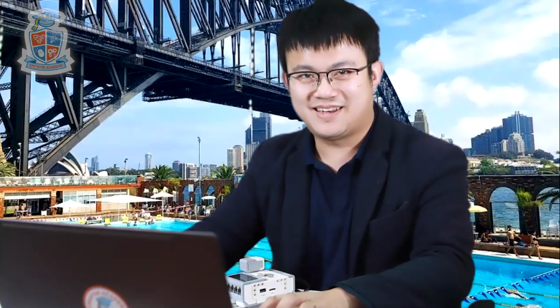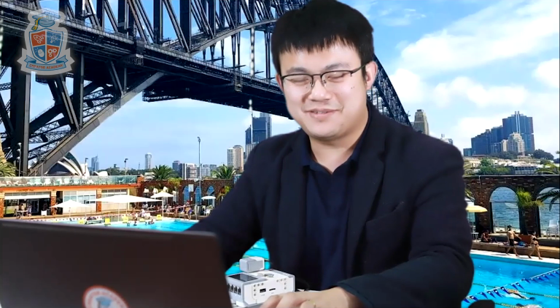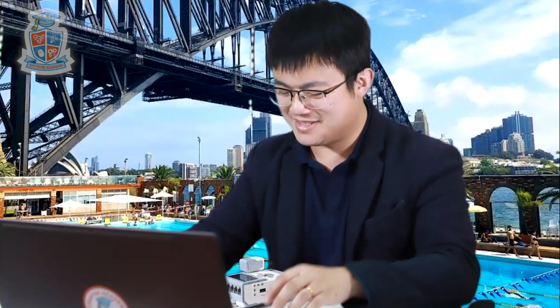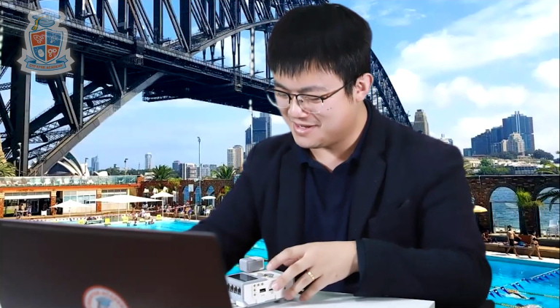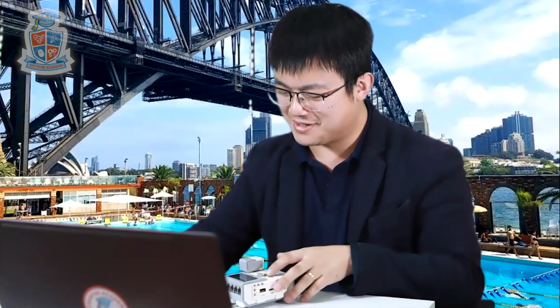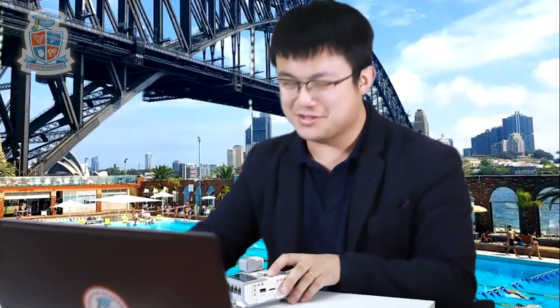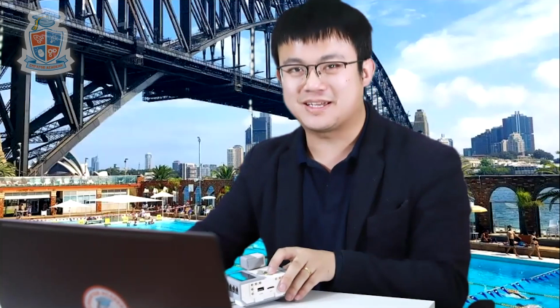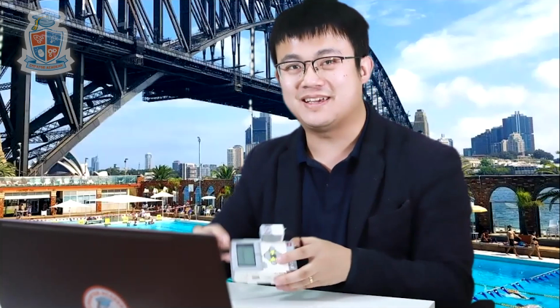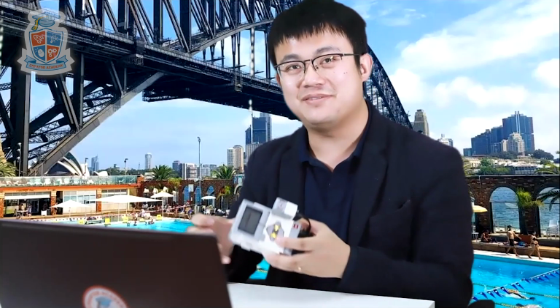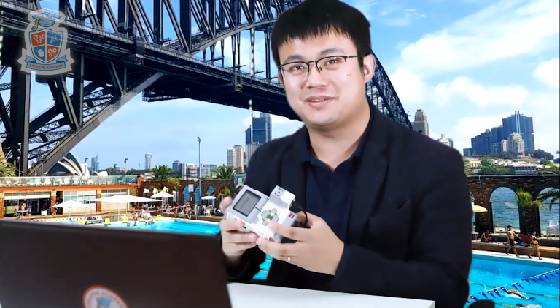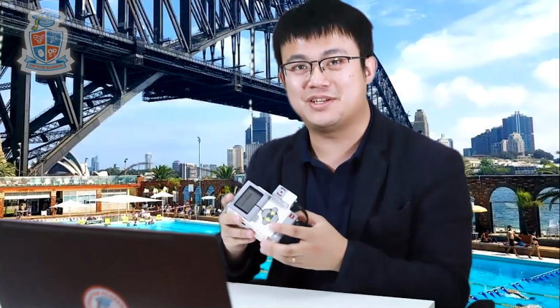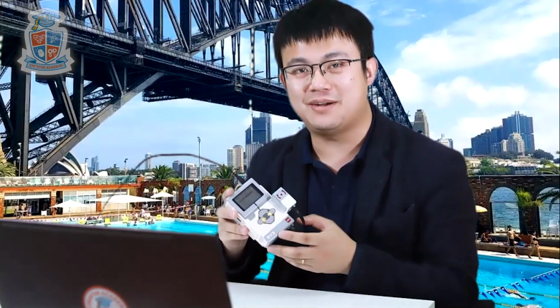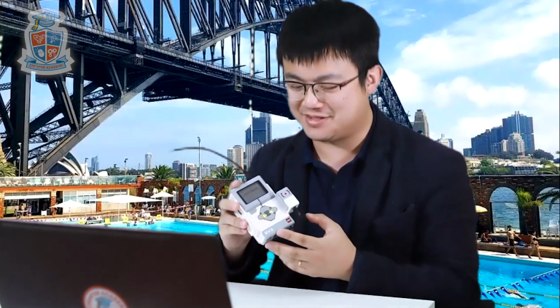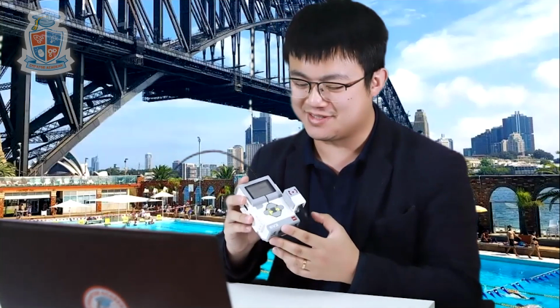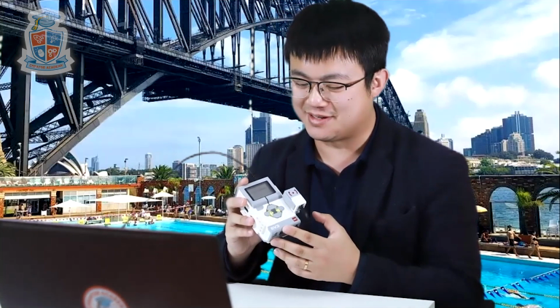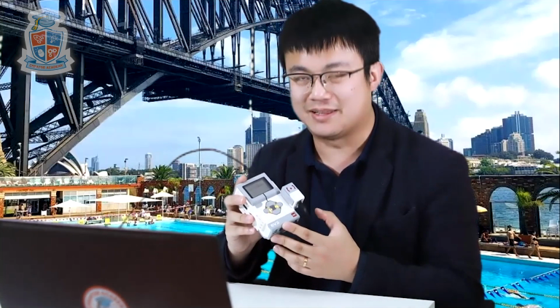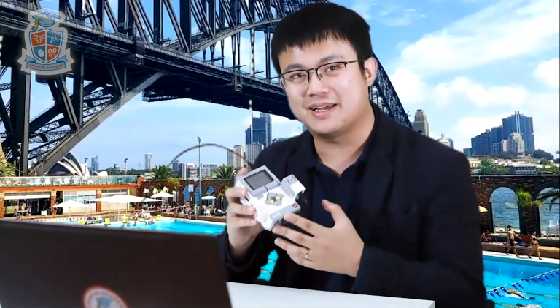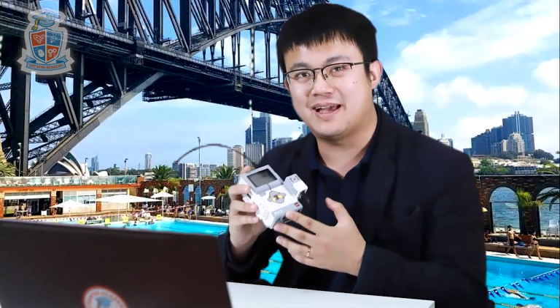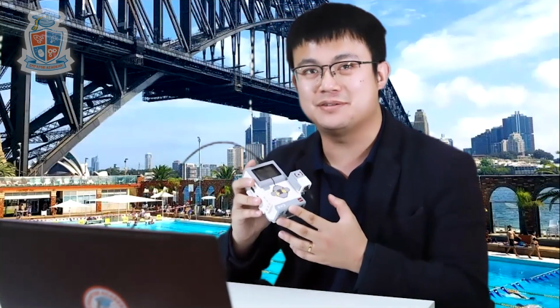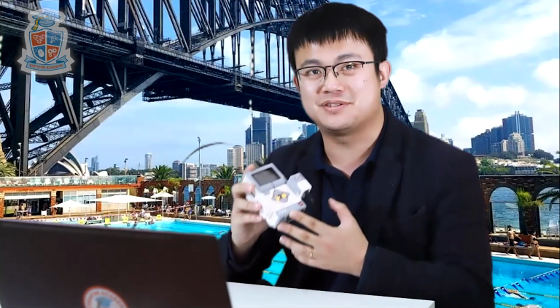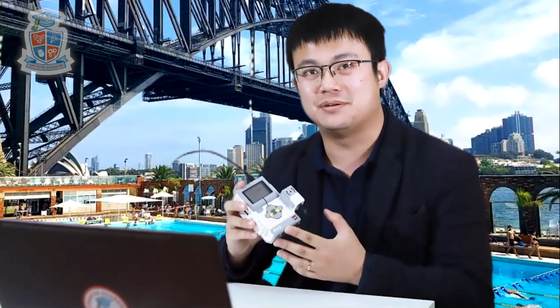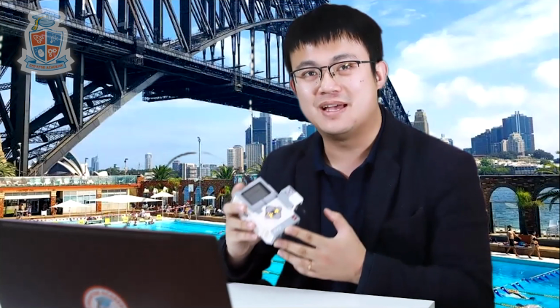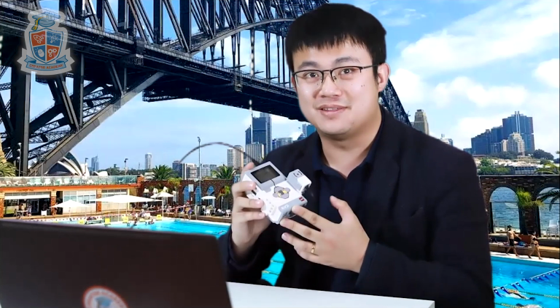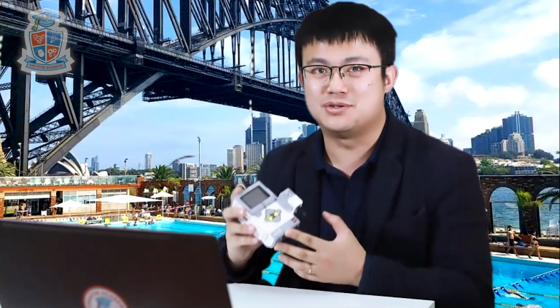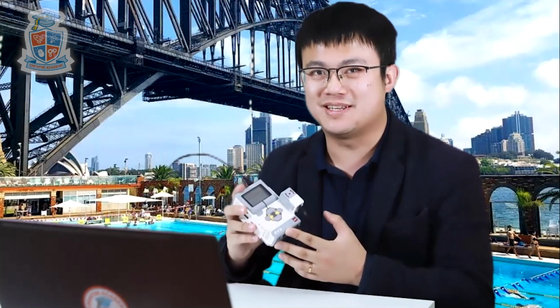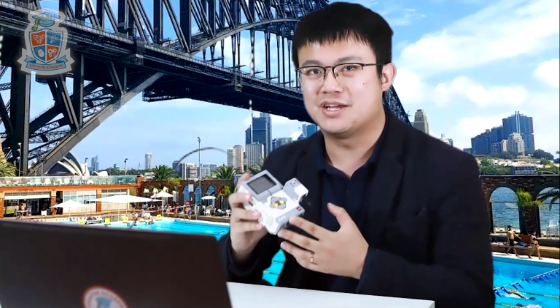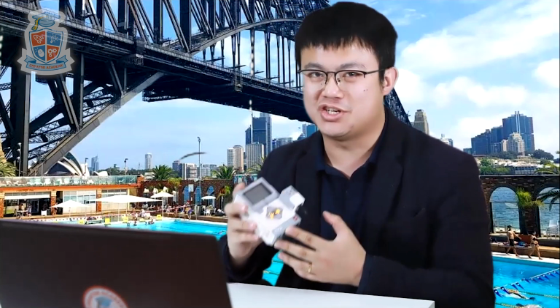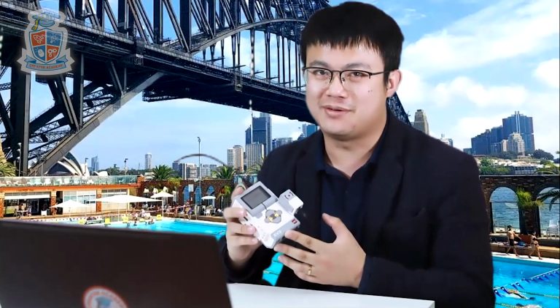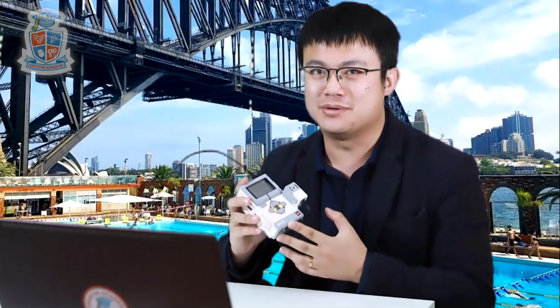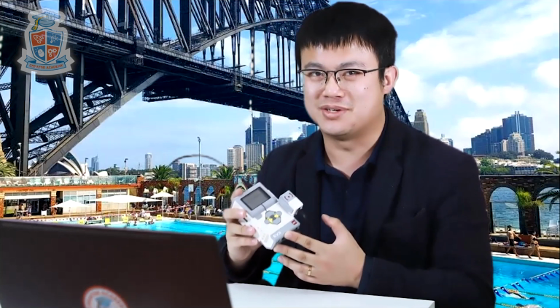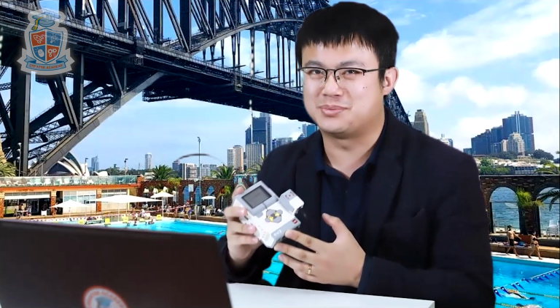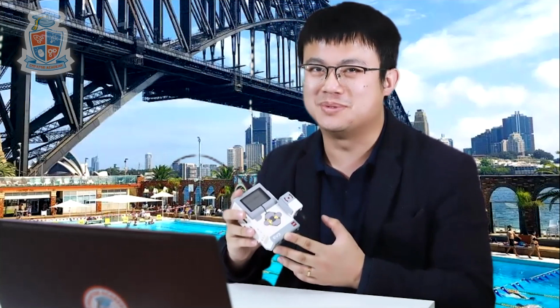Hey everyone, today we're going to look at the EV3 gyro sensor and look at how to solve the dreaded gyro drift problem.